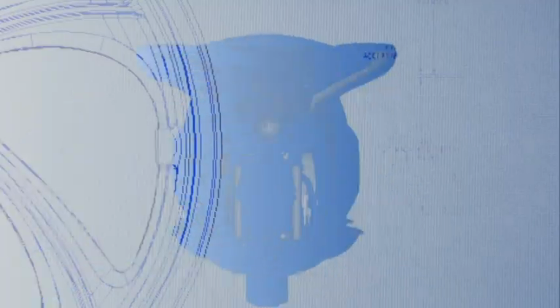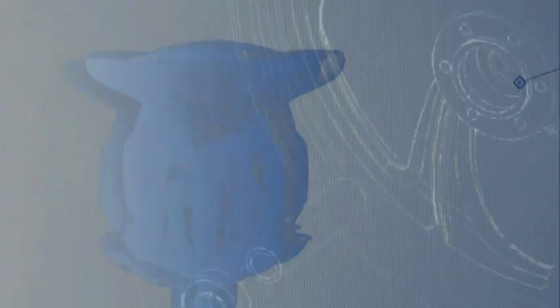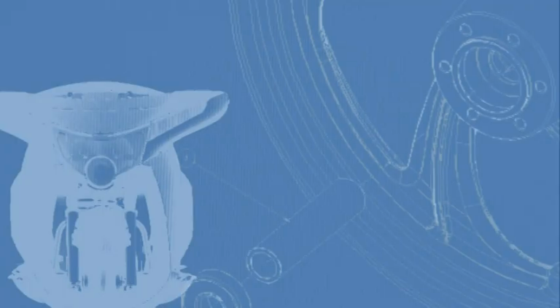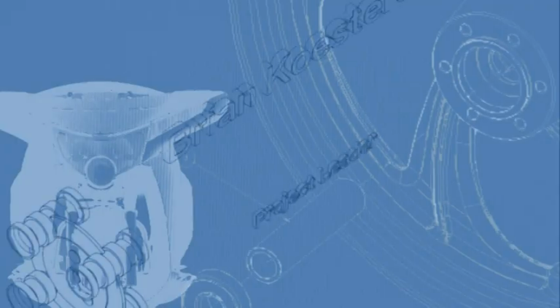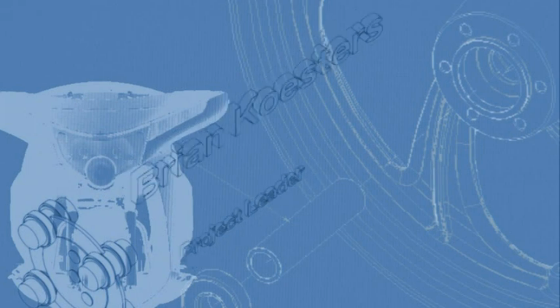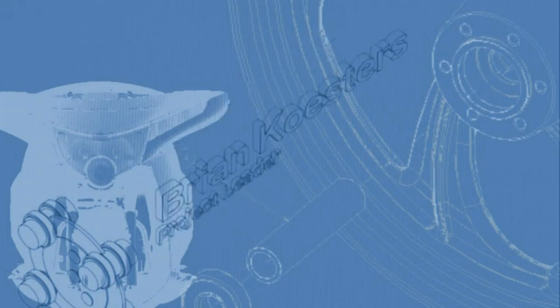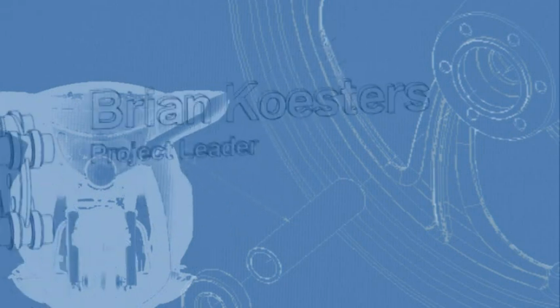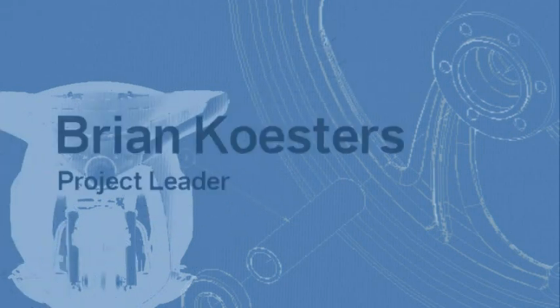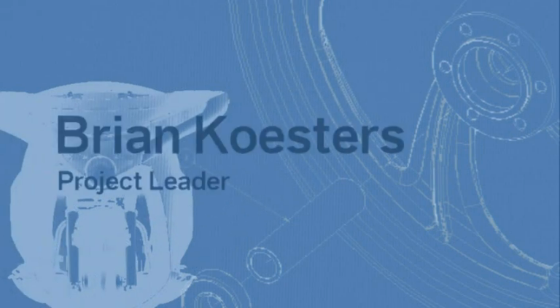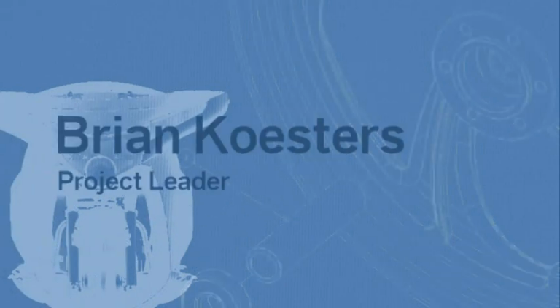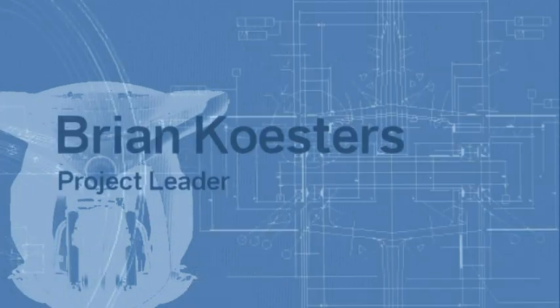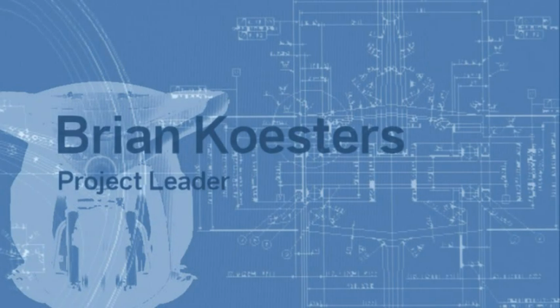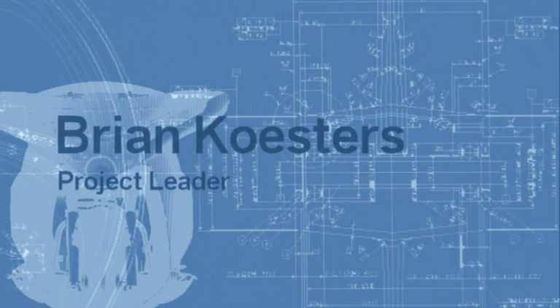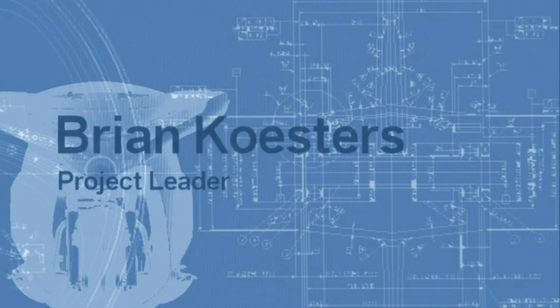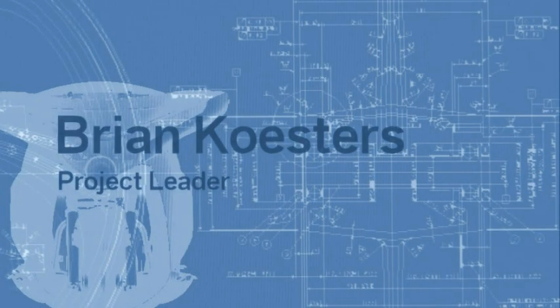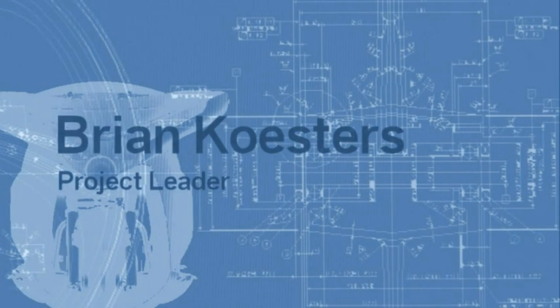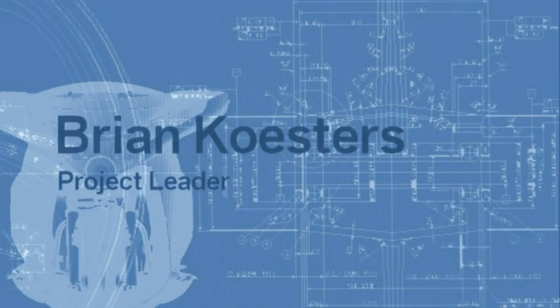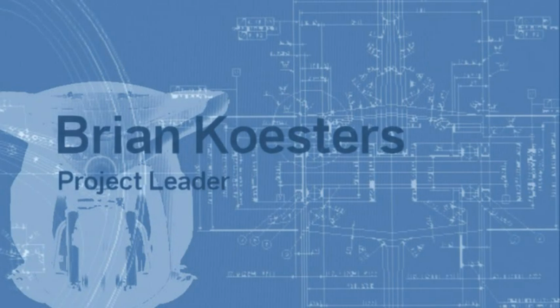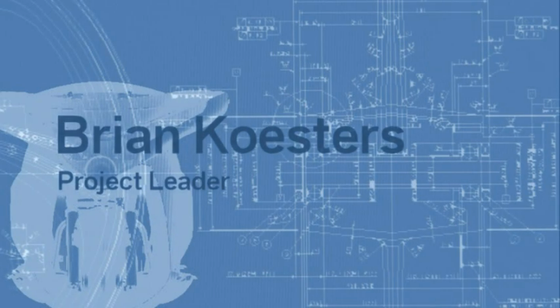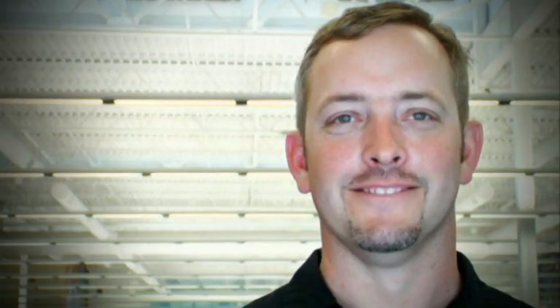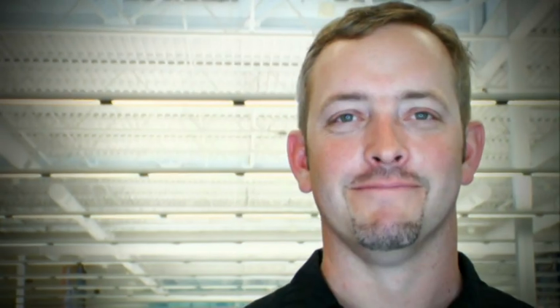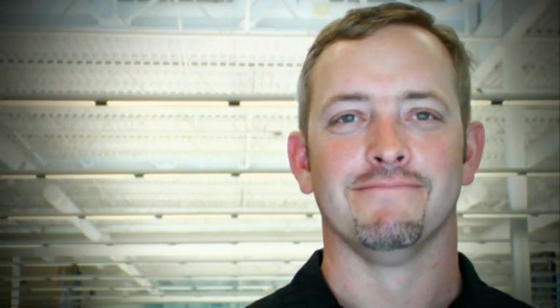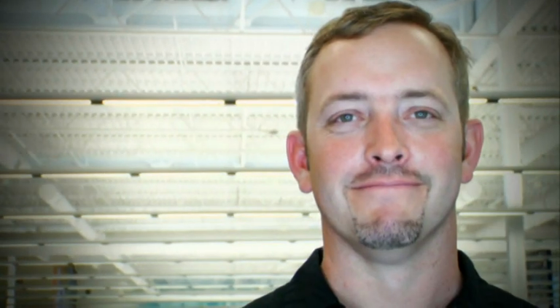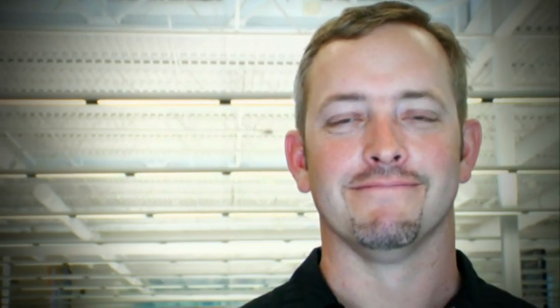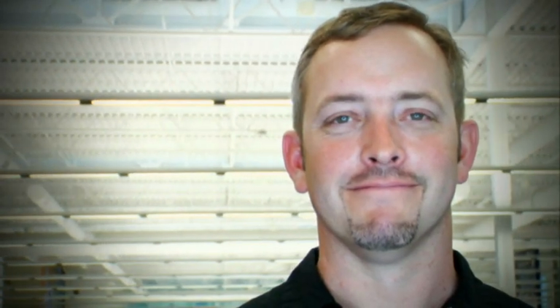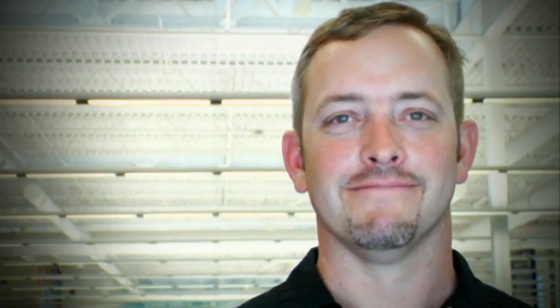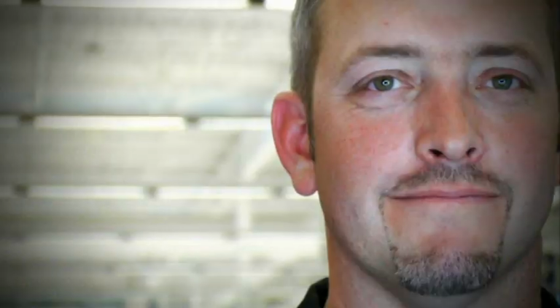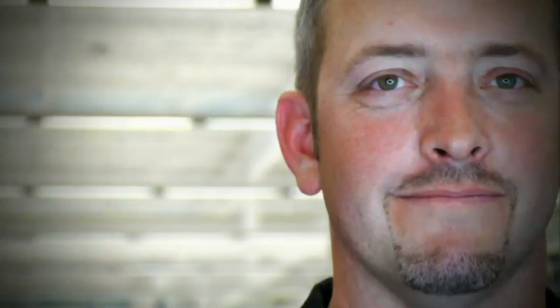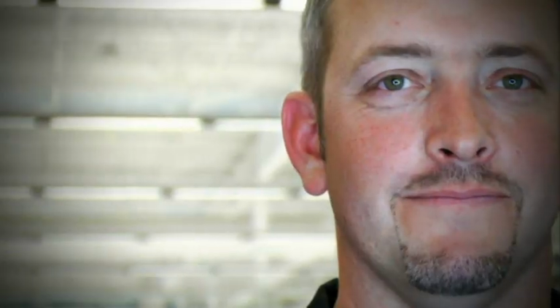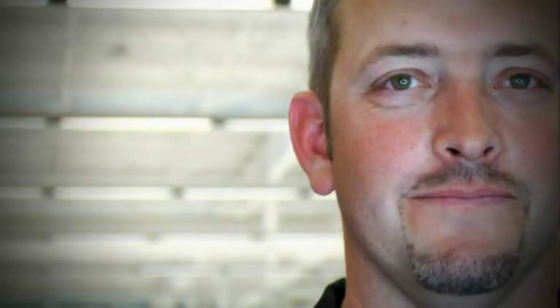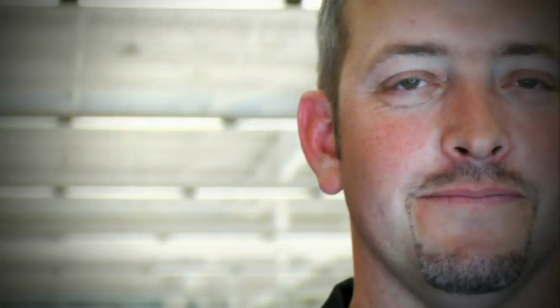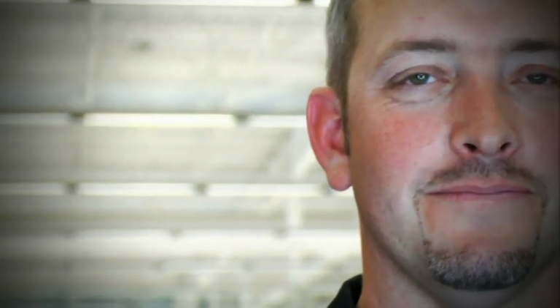My name is Brian Kestrus and I'm with the Victory Motorcycle Group. I worked on the Vision bodywork, the comfort, weather protection, and storage.